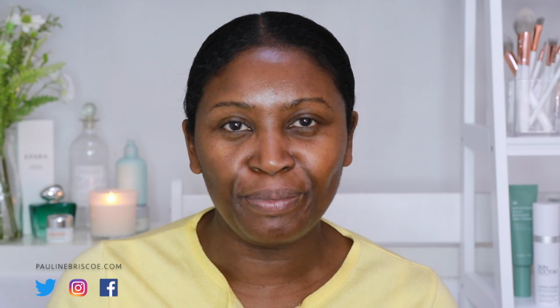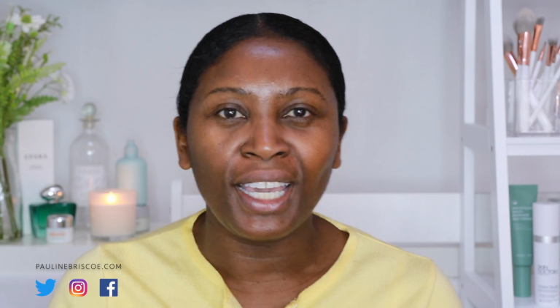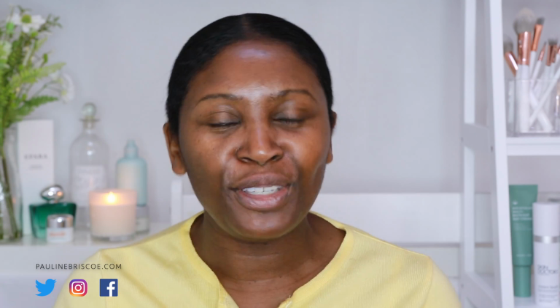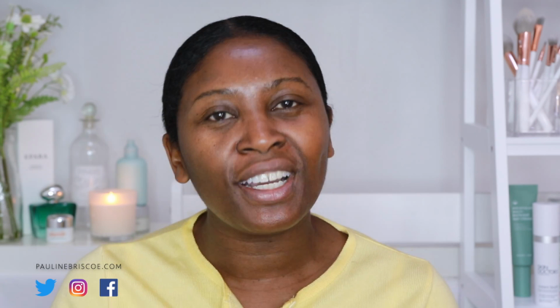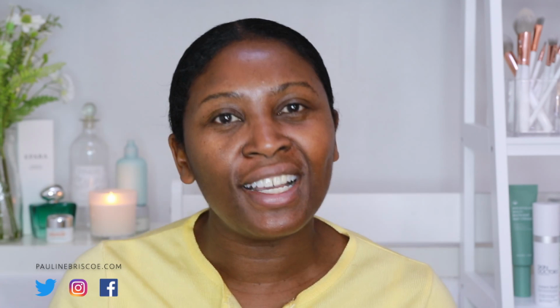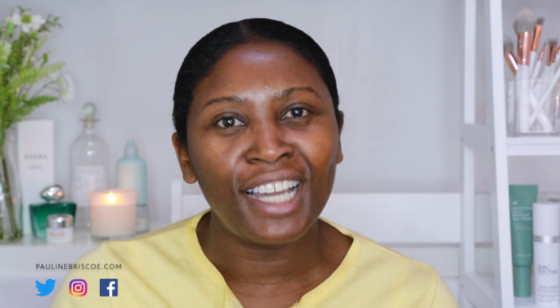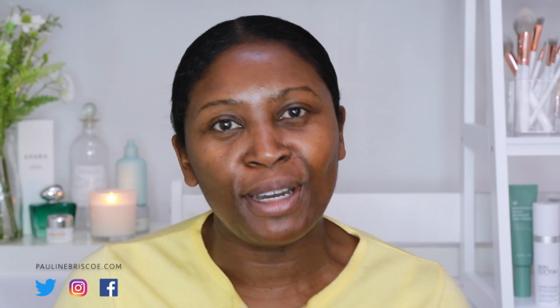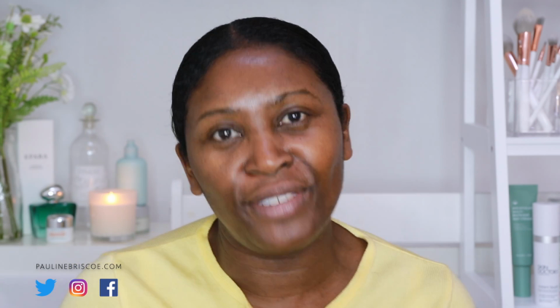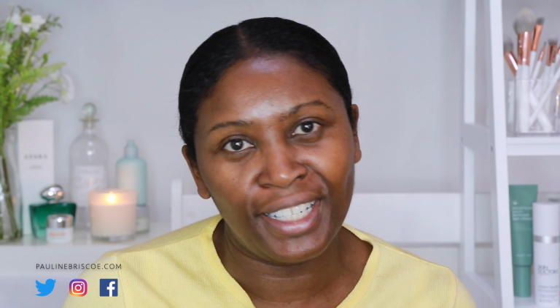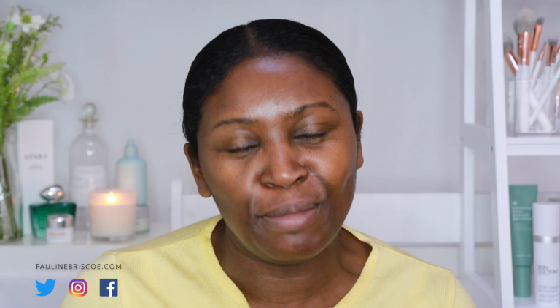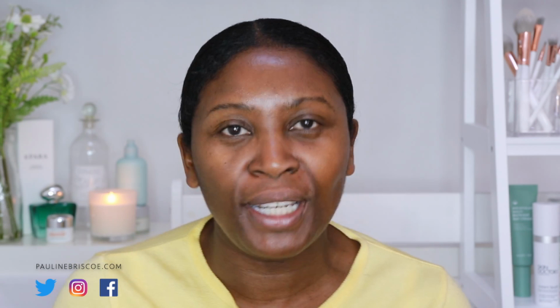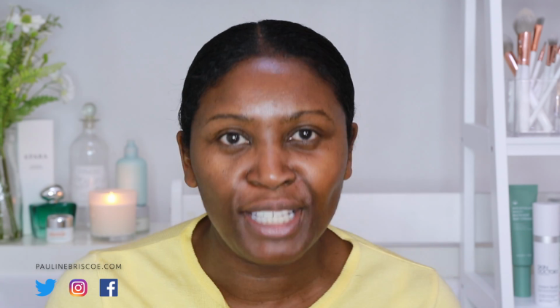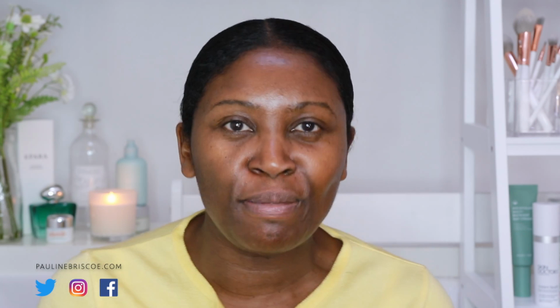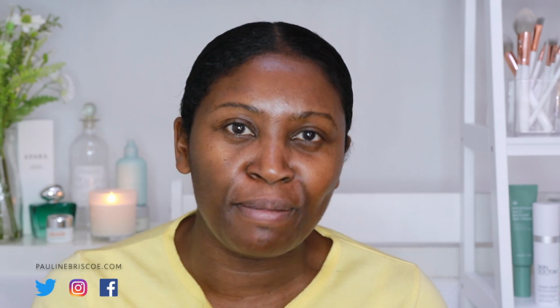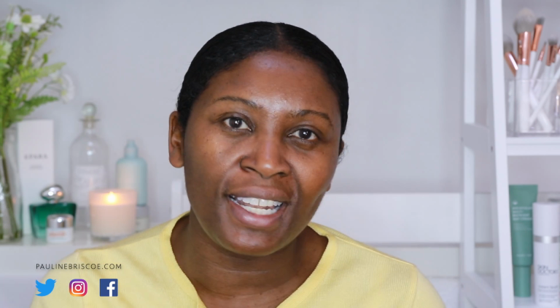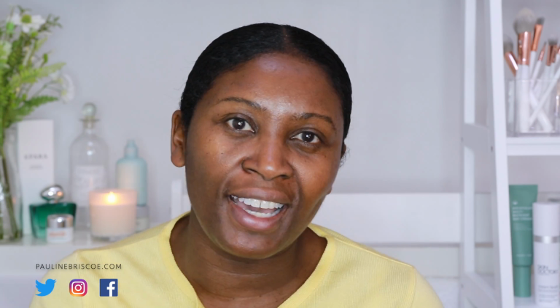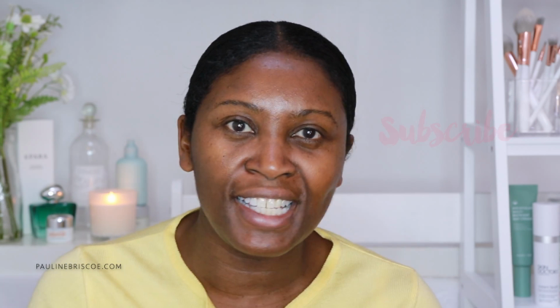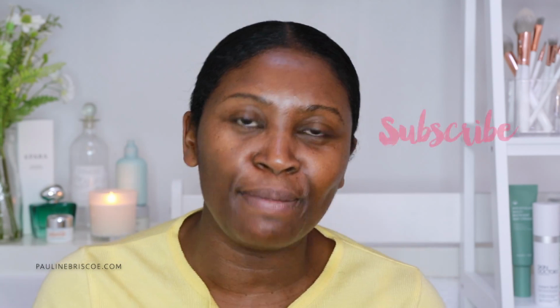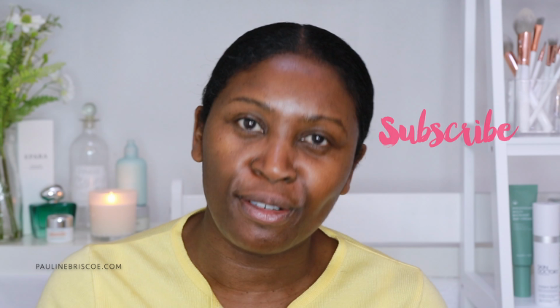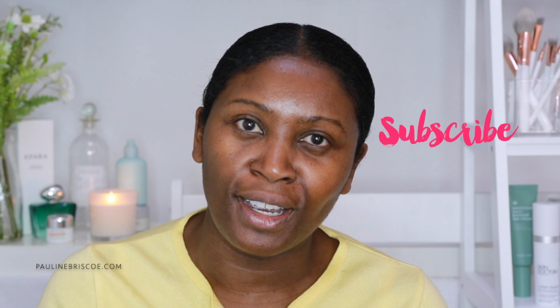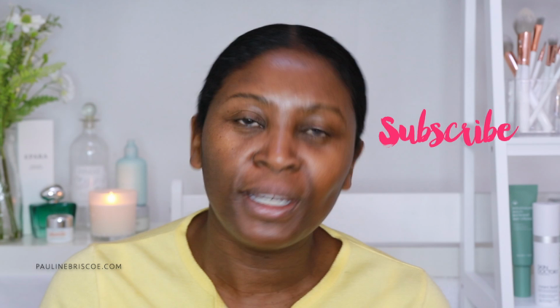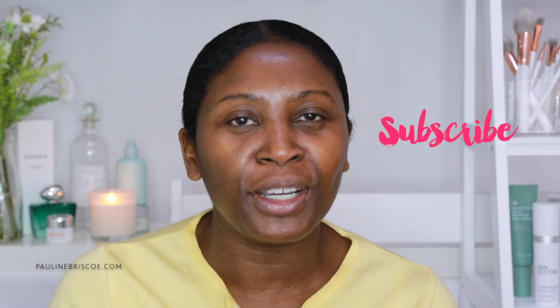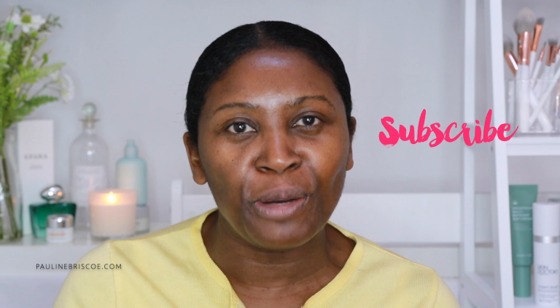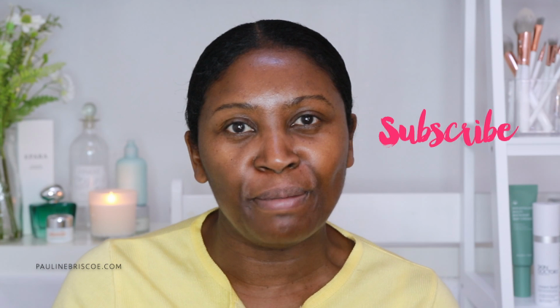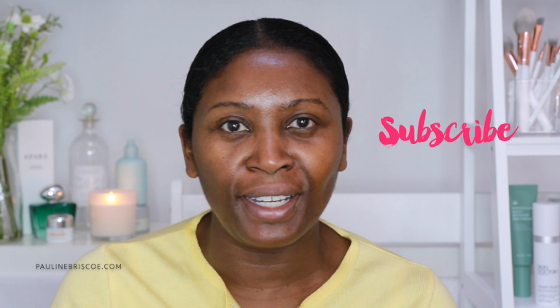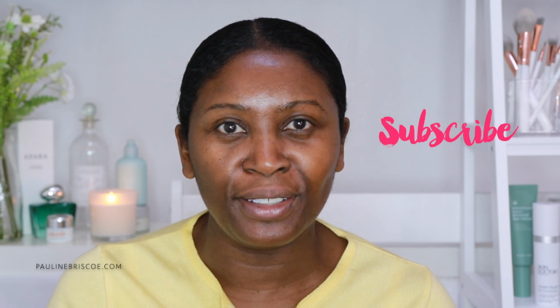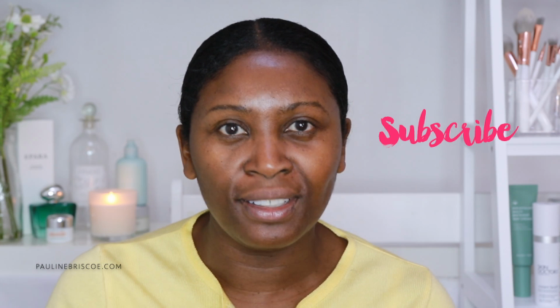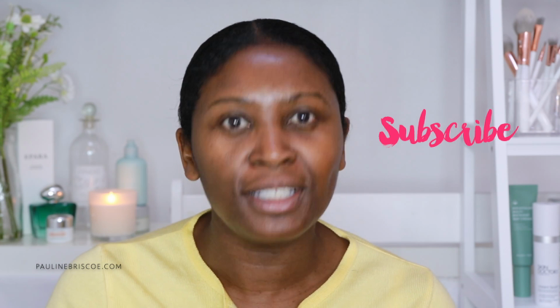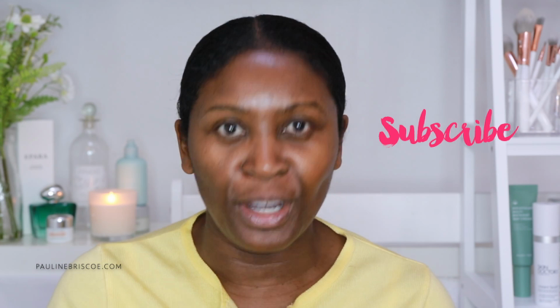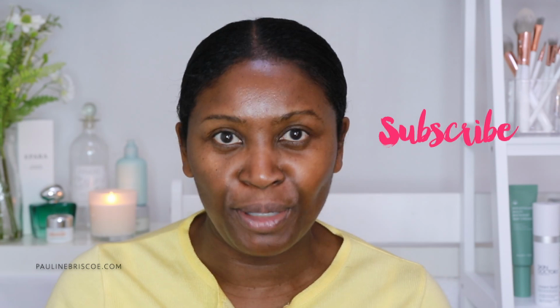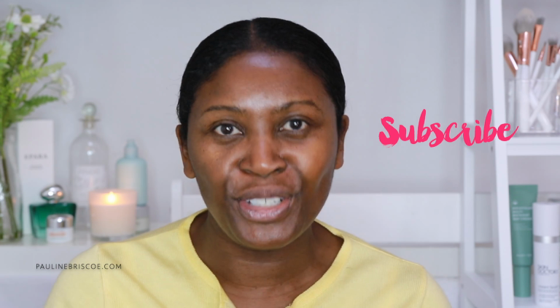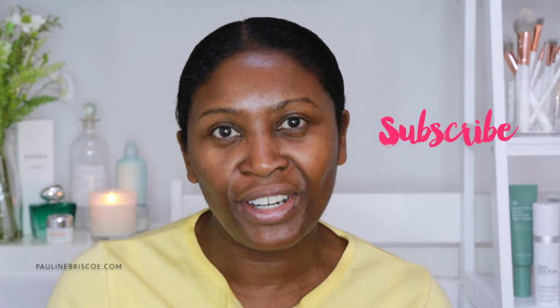If you guys like my video please remember to like and subscribe and comment below. Hope you enjoy!